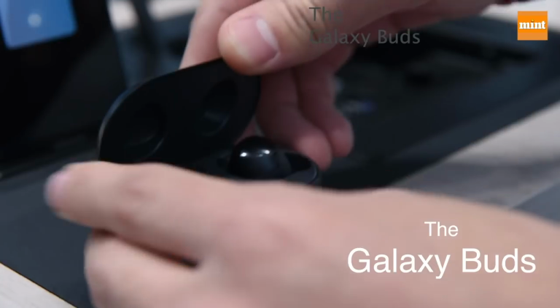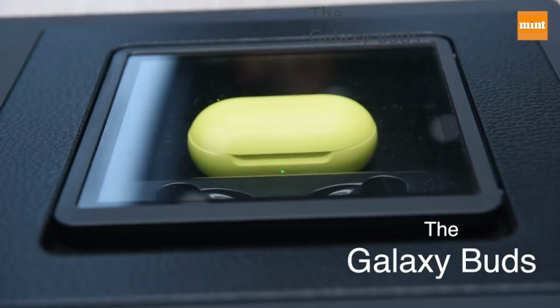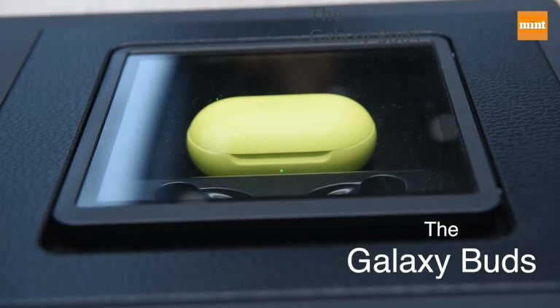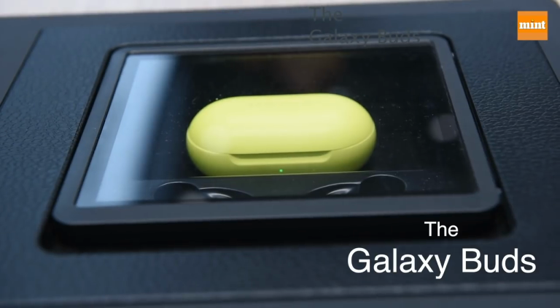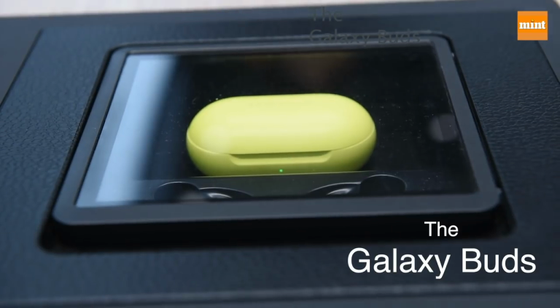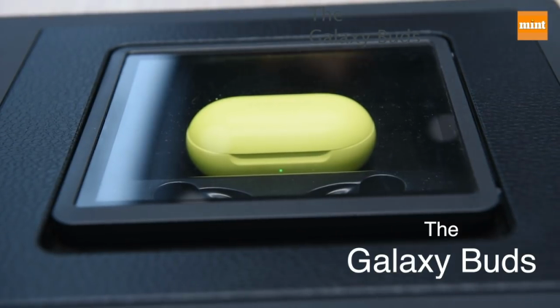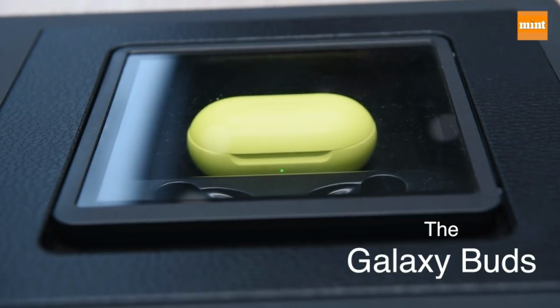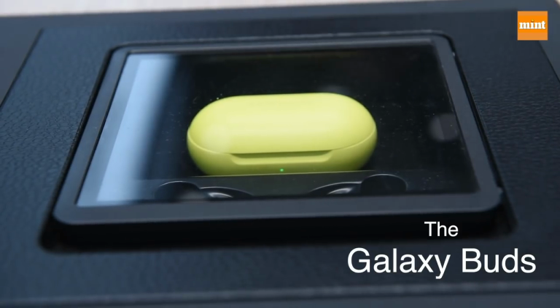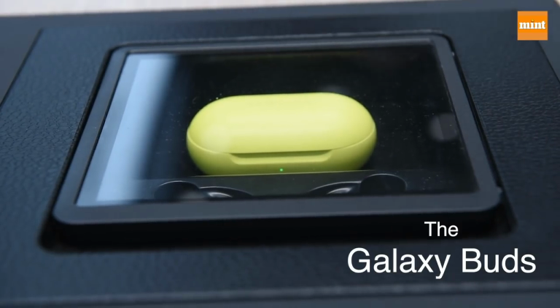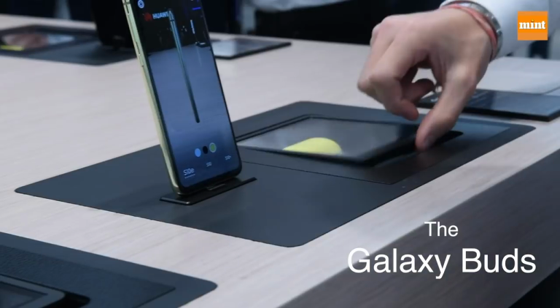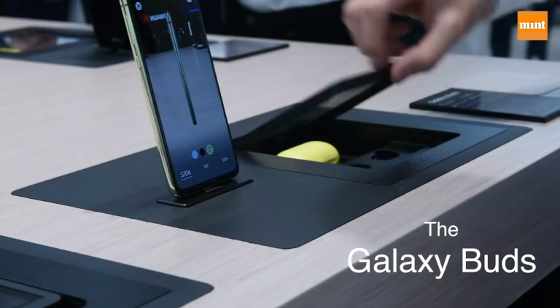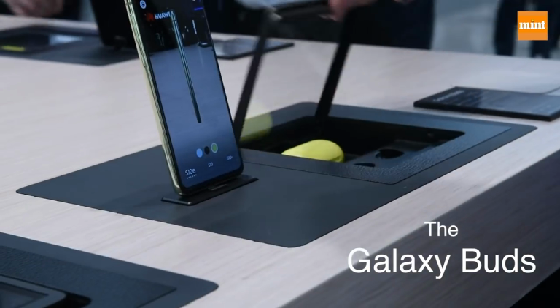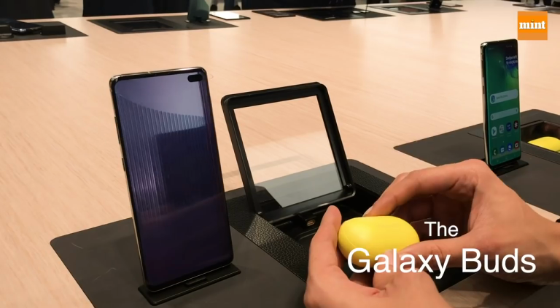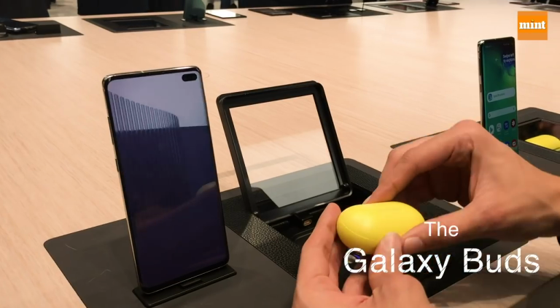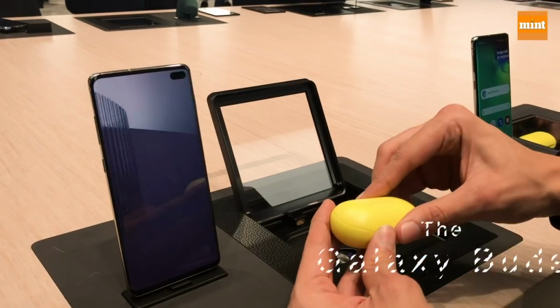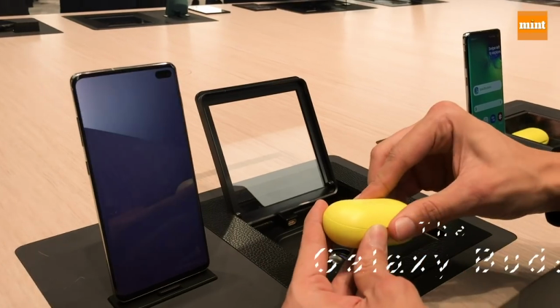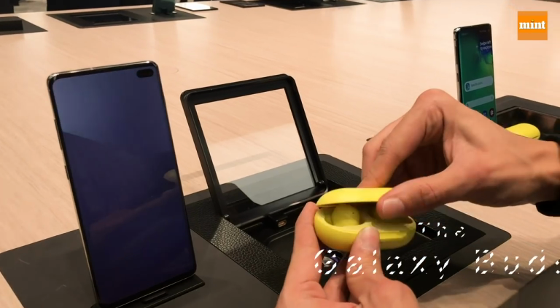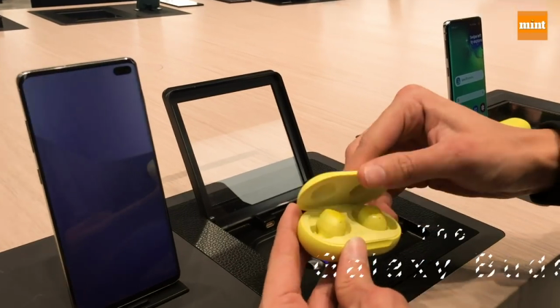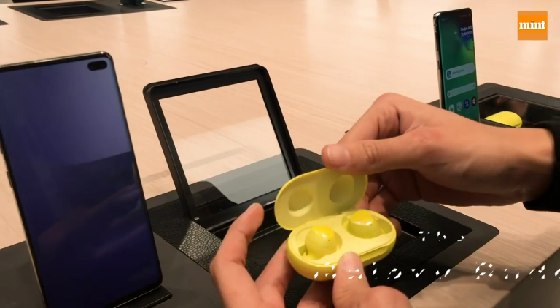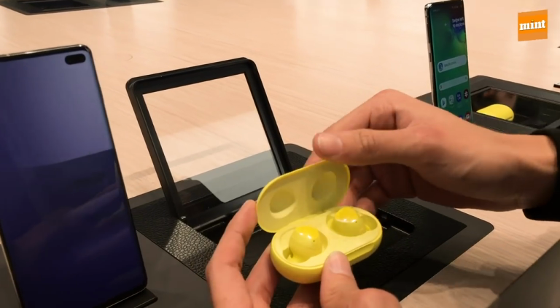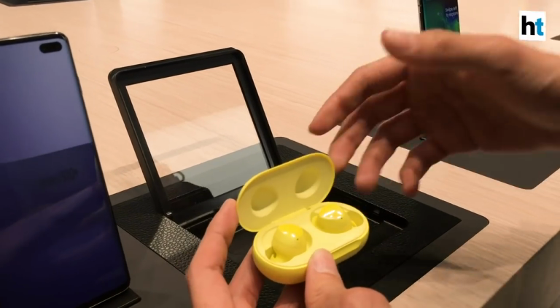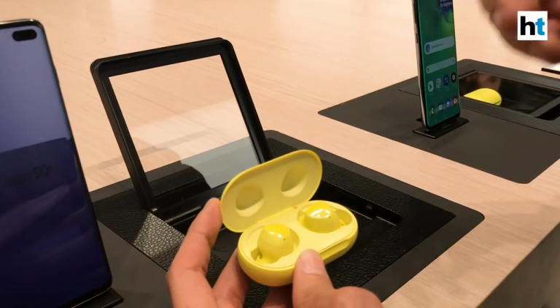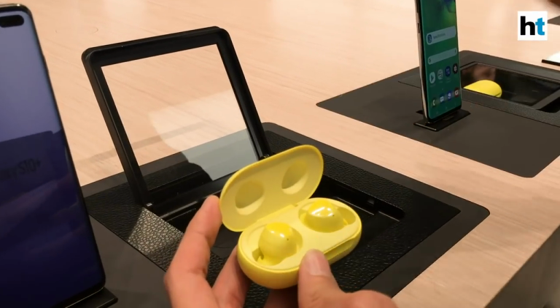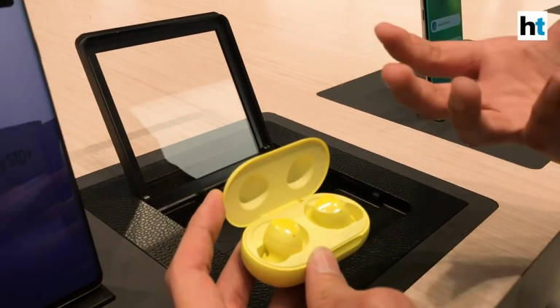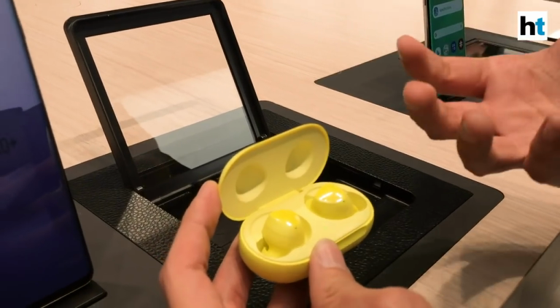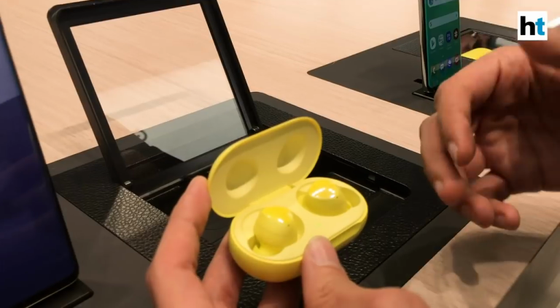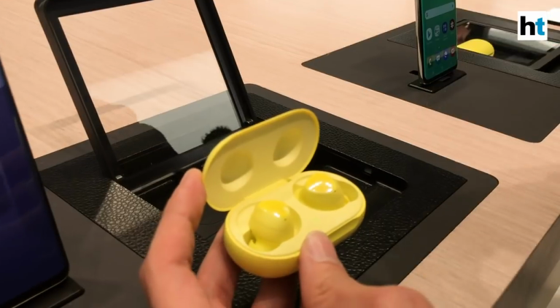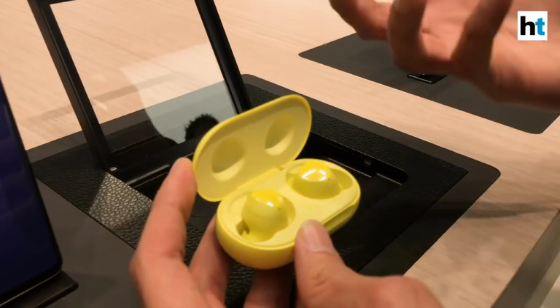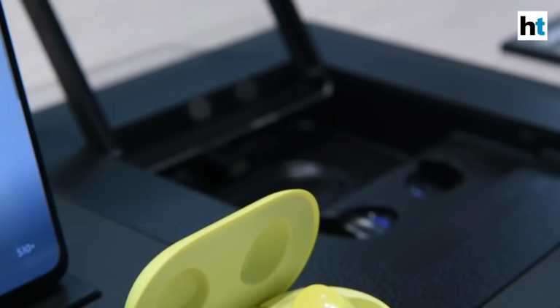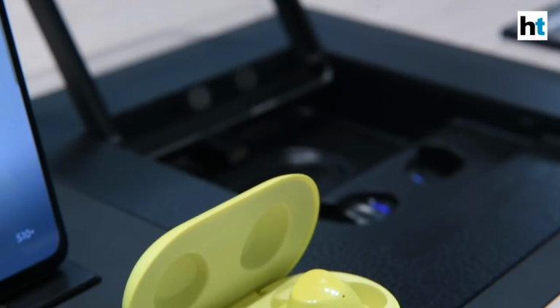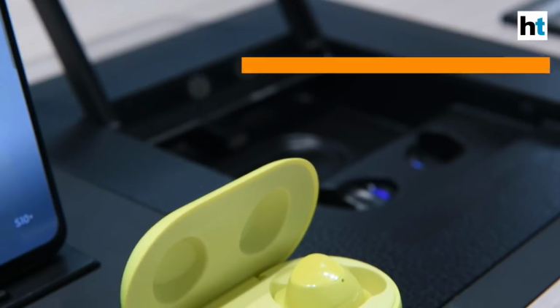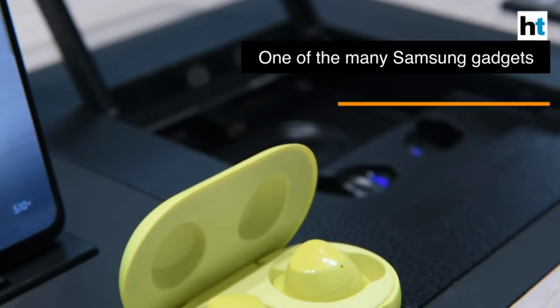These are wireless earbuds that are basically AirPods — Apple AirPods' main contender in the market right now.